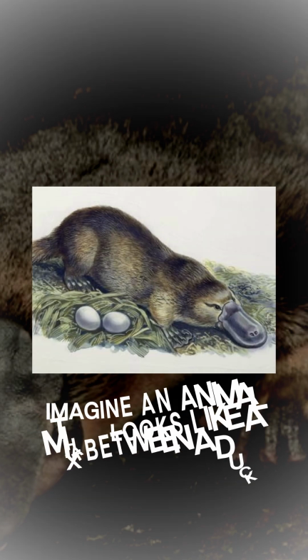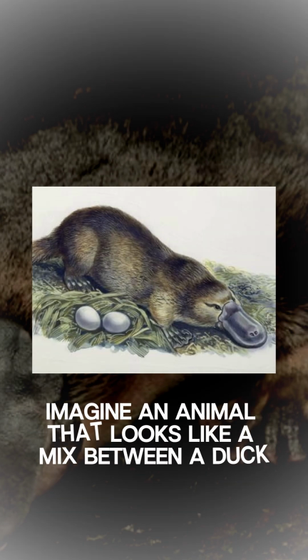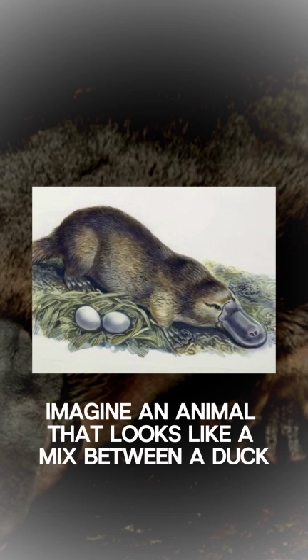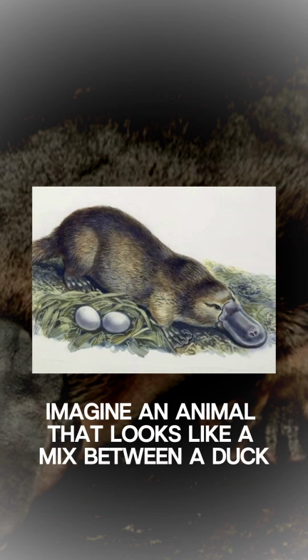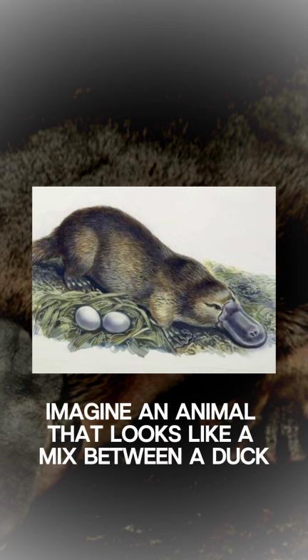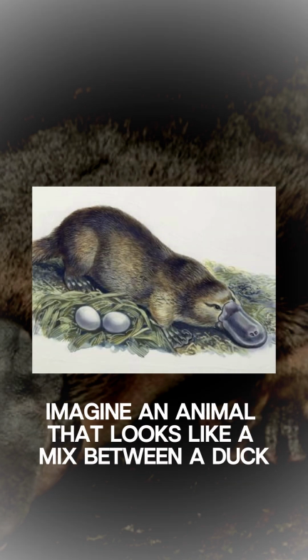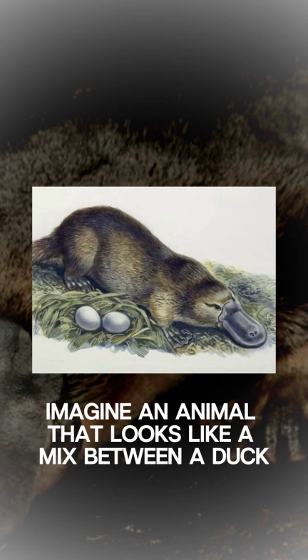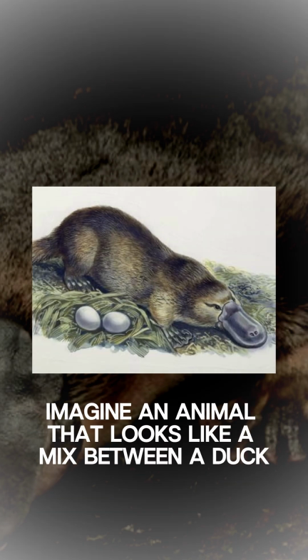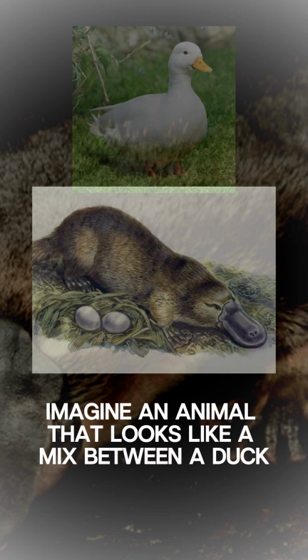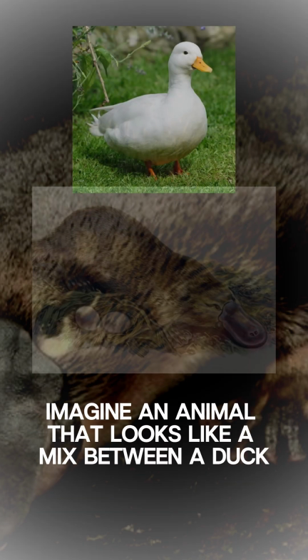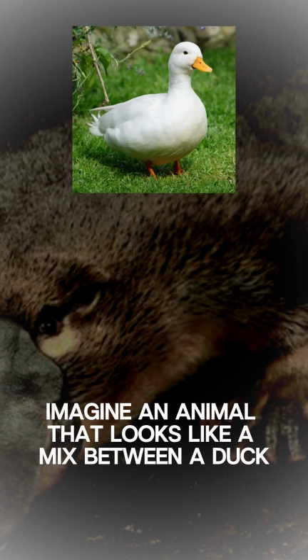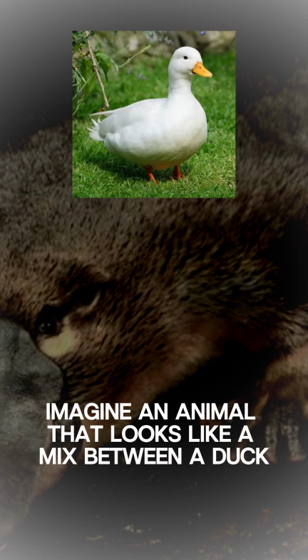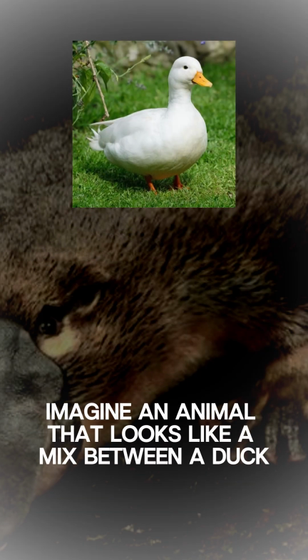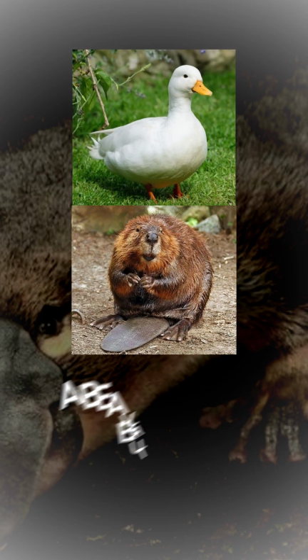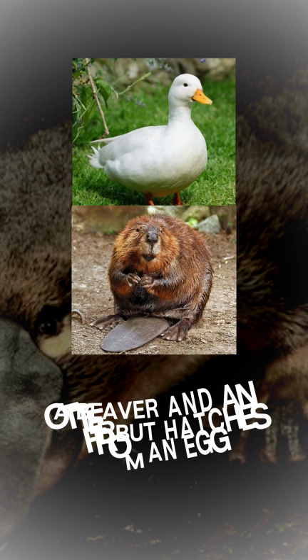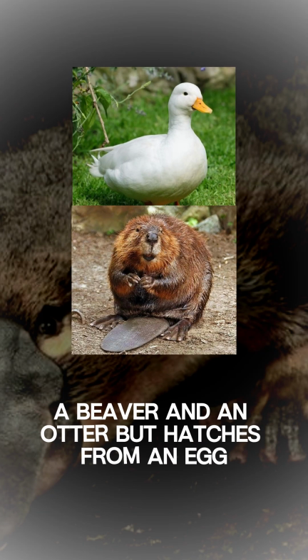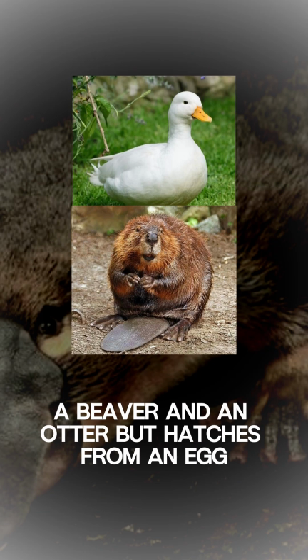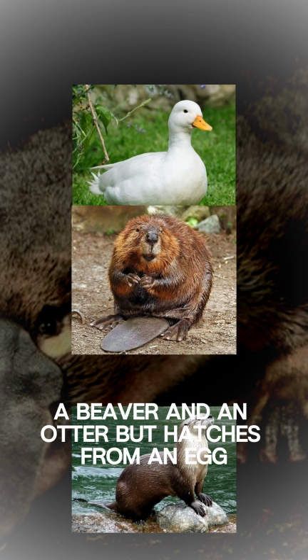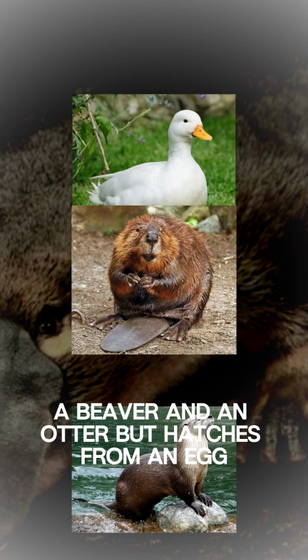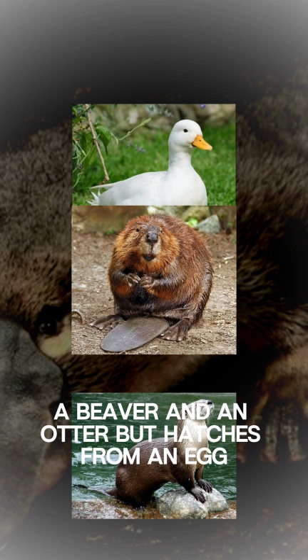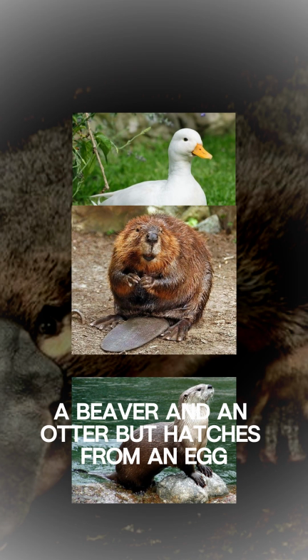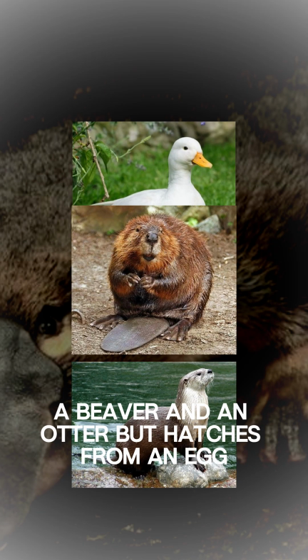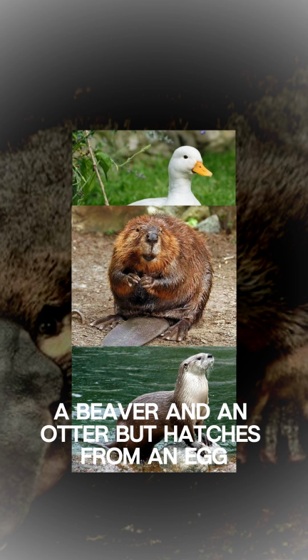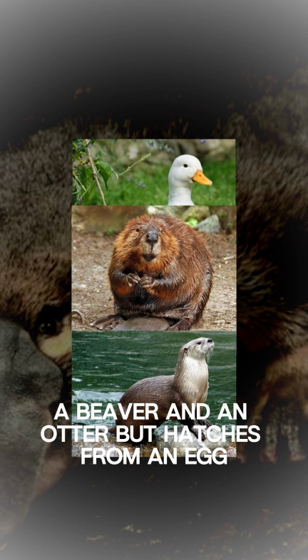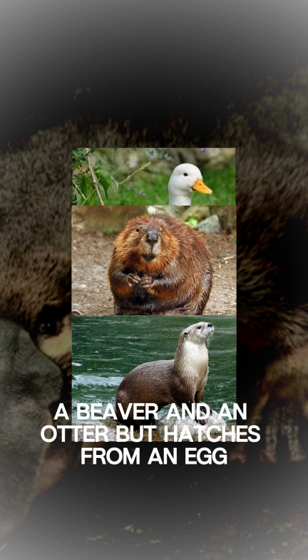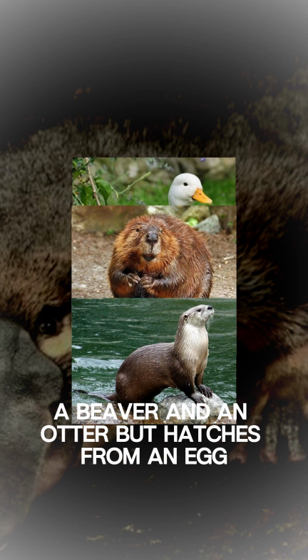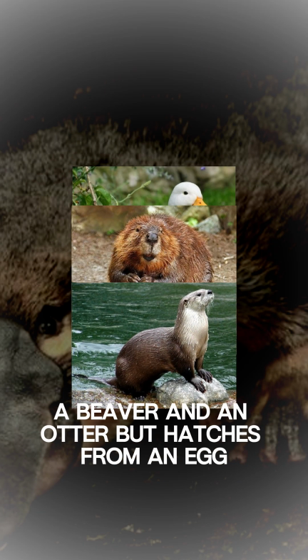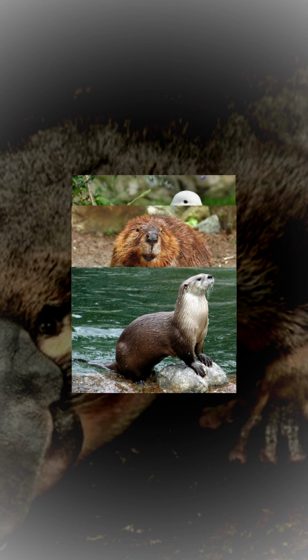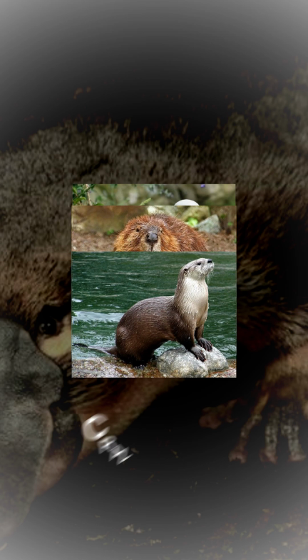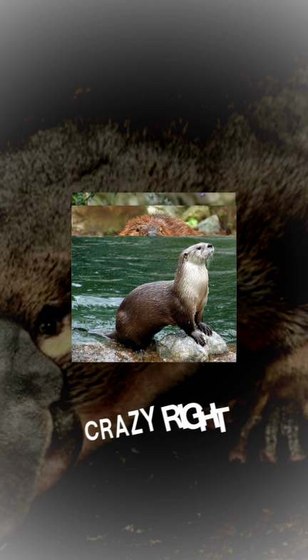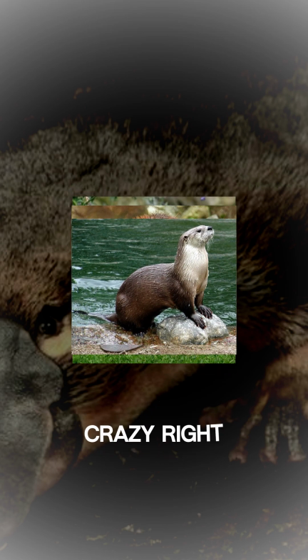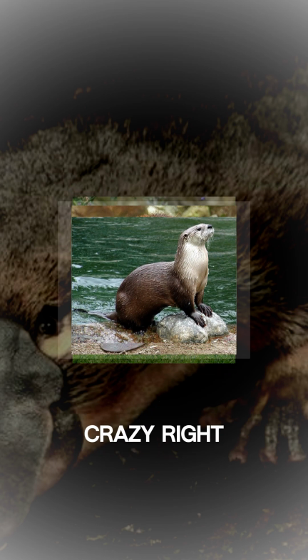Imagine an animal that looks like a mix between a duck, a beaver, and an otter, but hatches from an egg. Crazy, right?